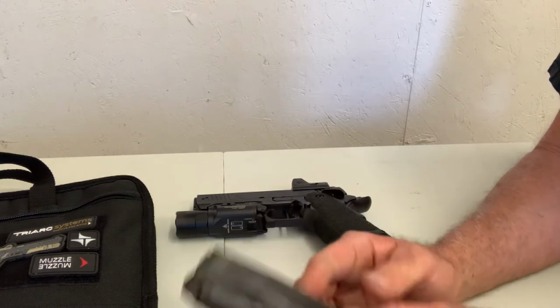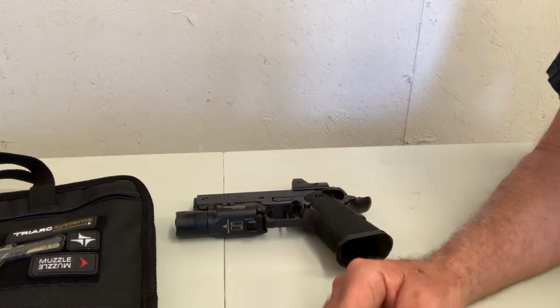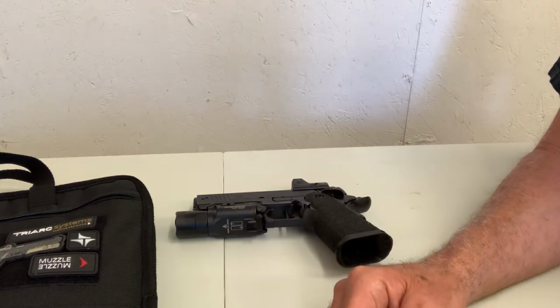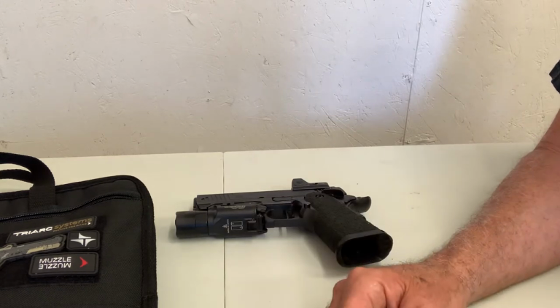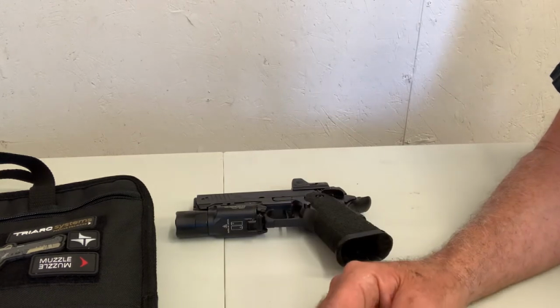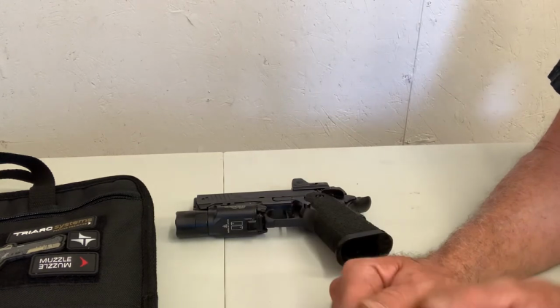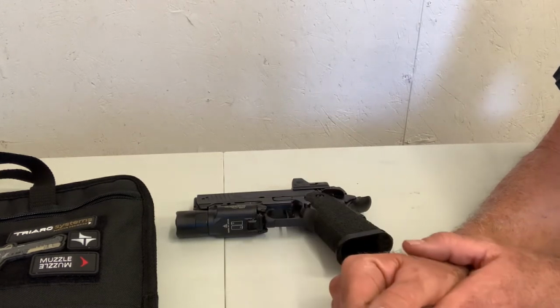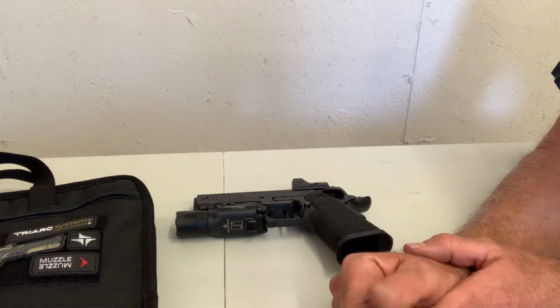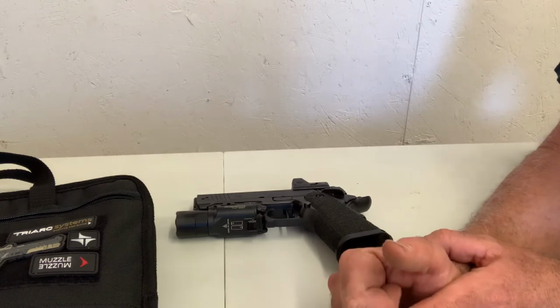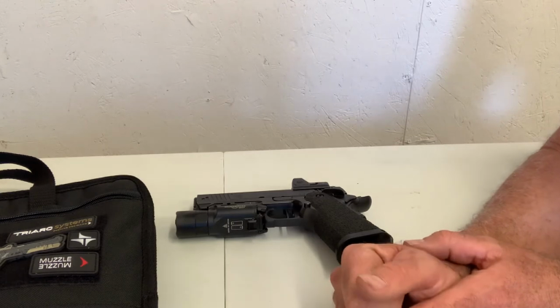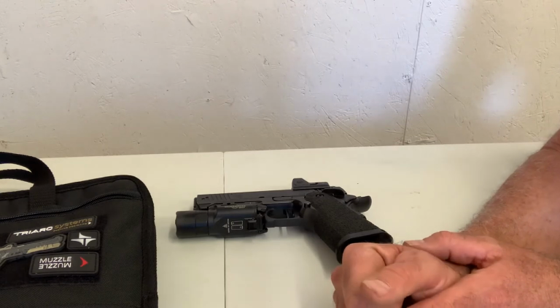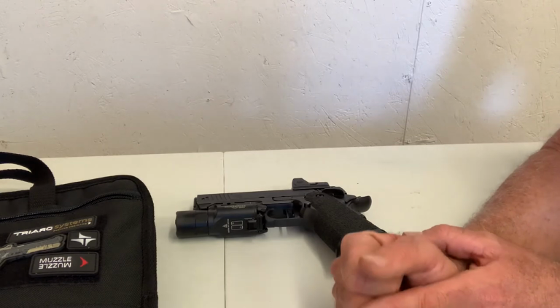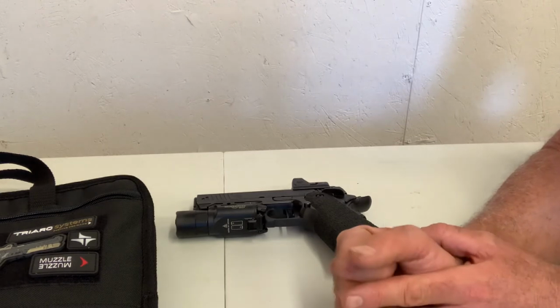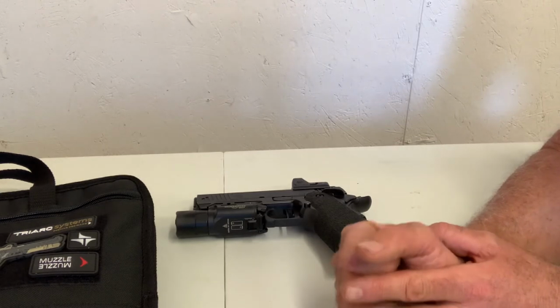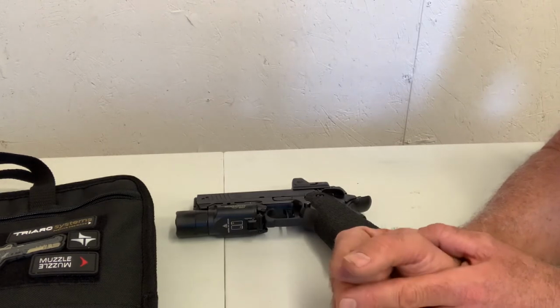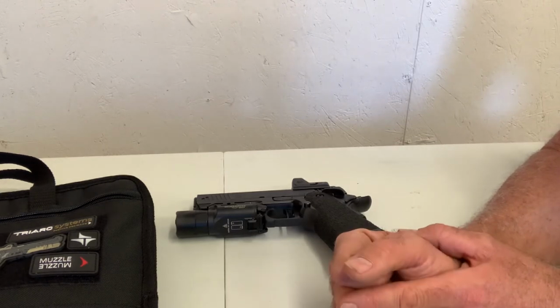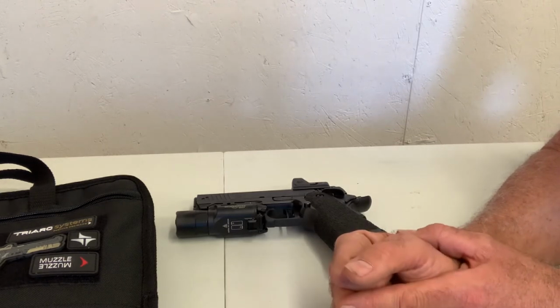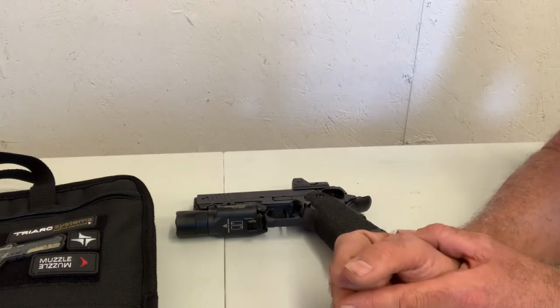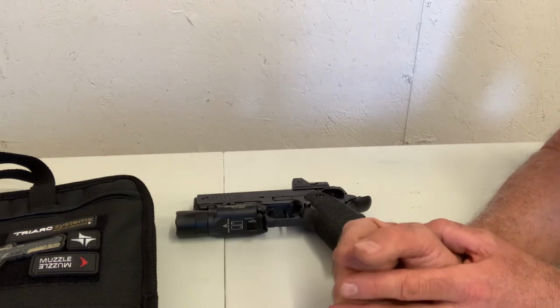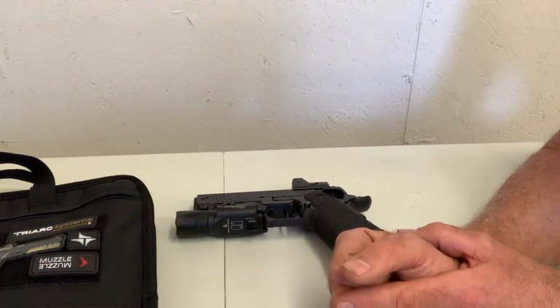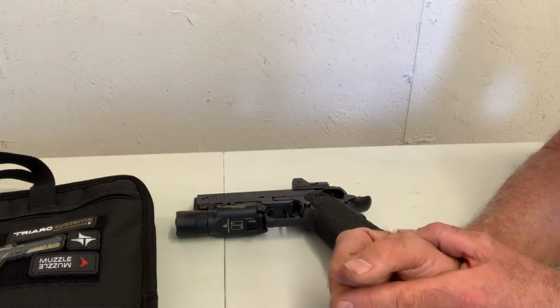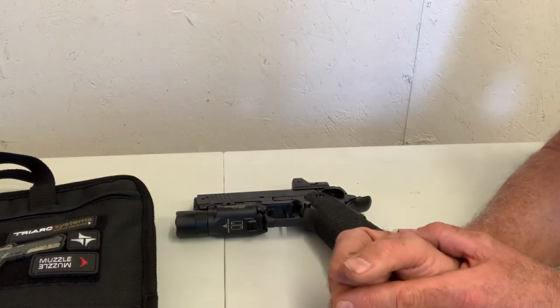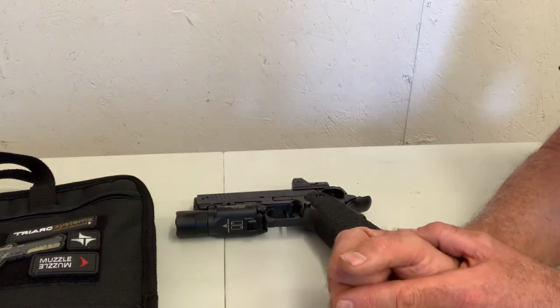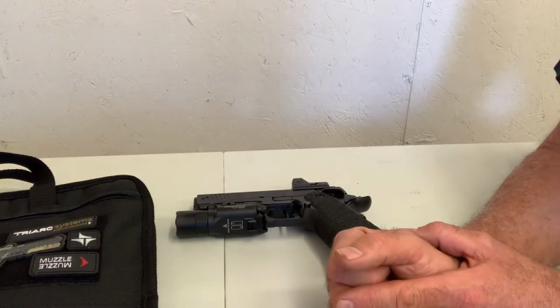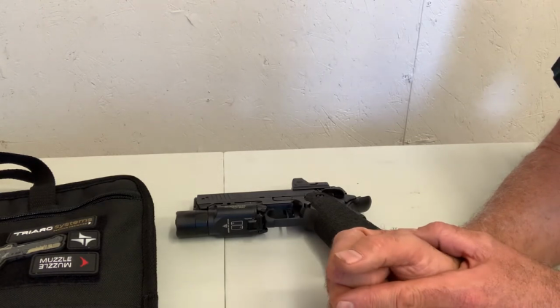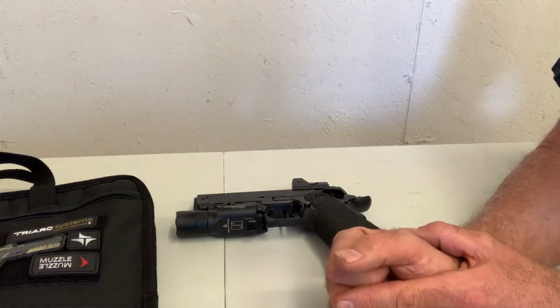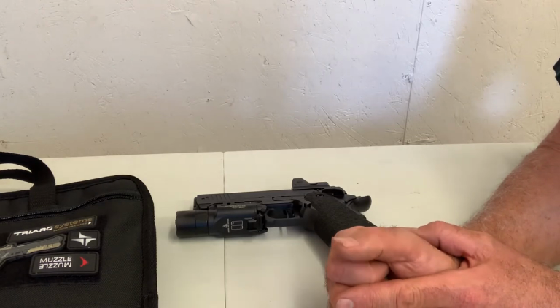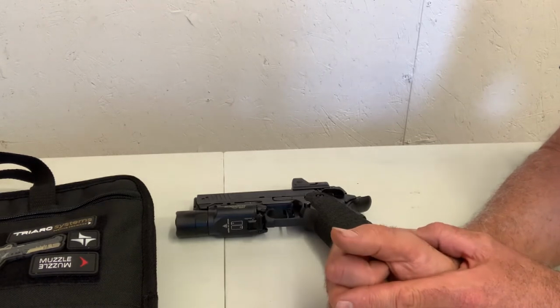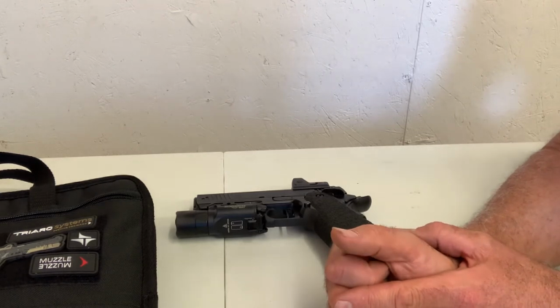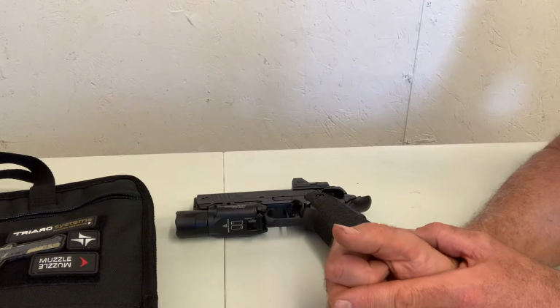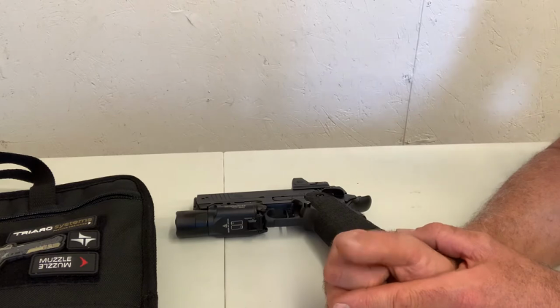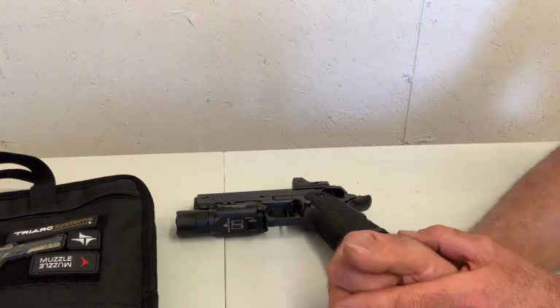These particular handguns start at $2,400 and go up to around $2,600 depending on options.